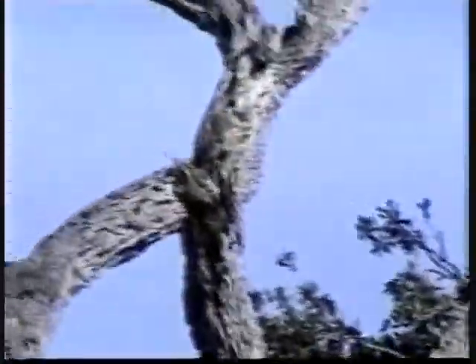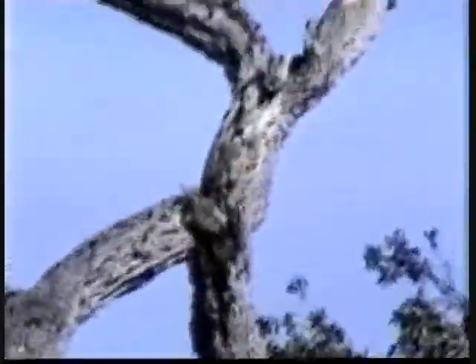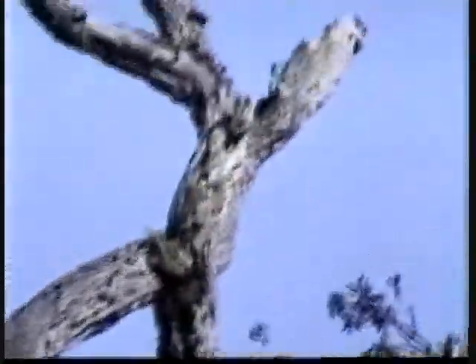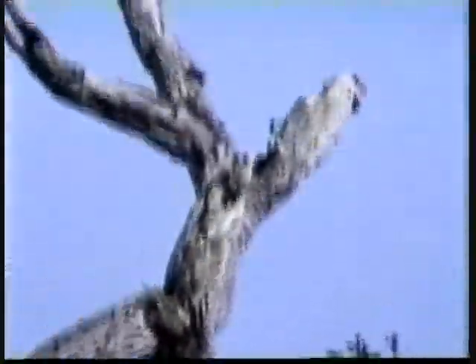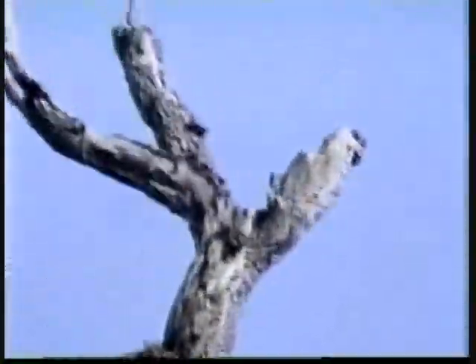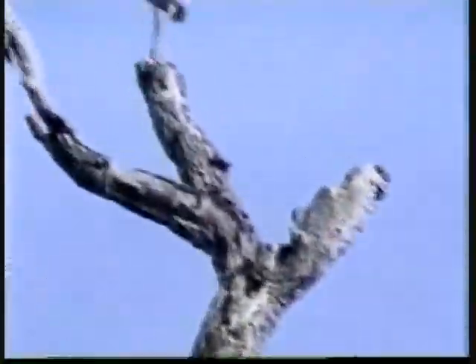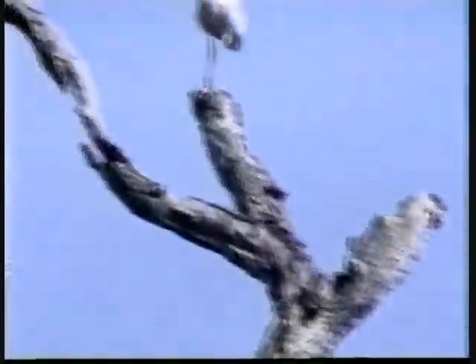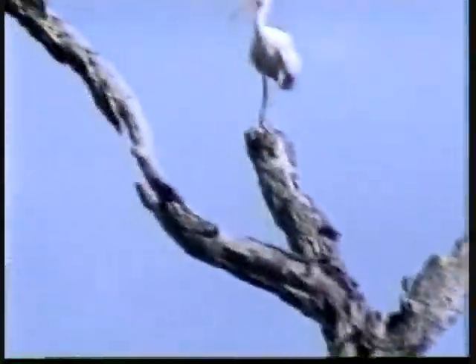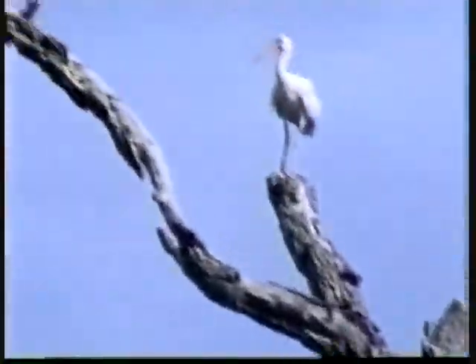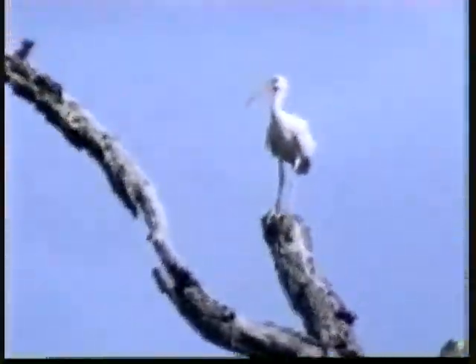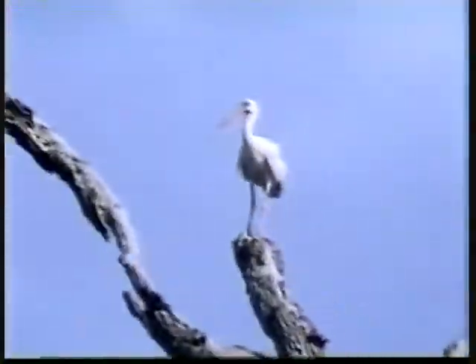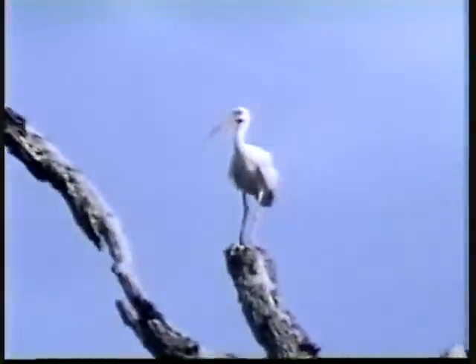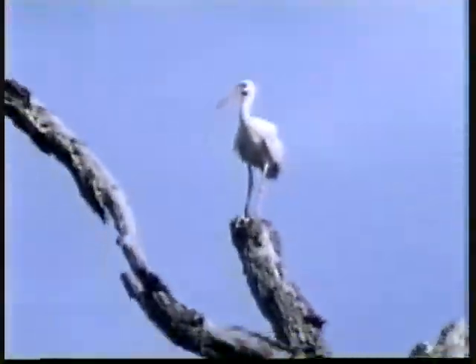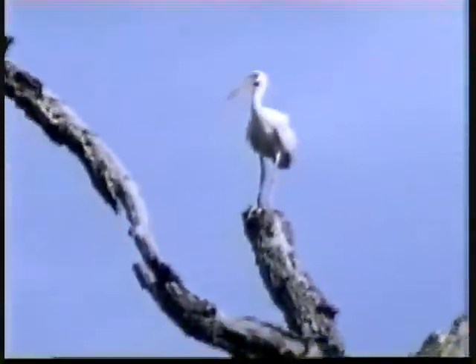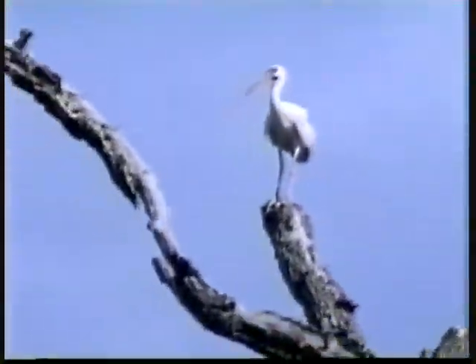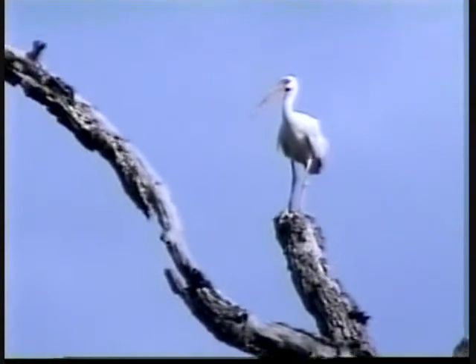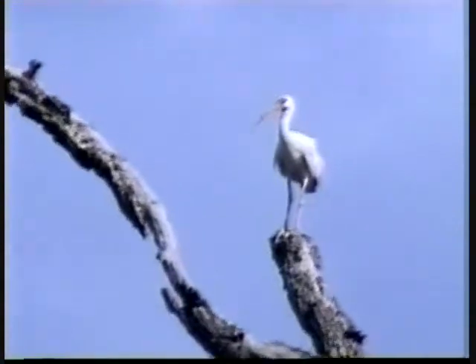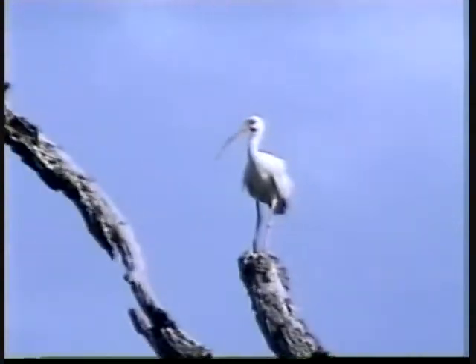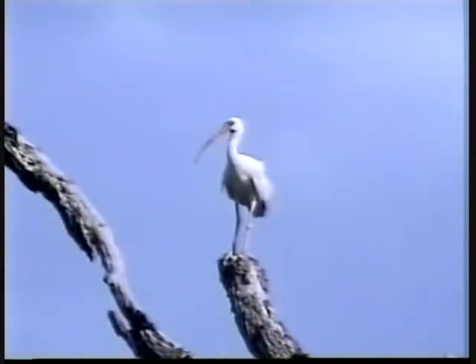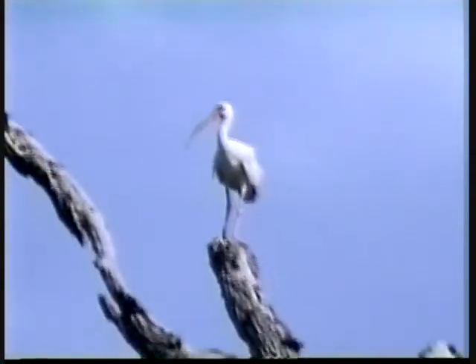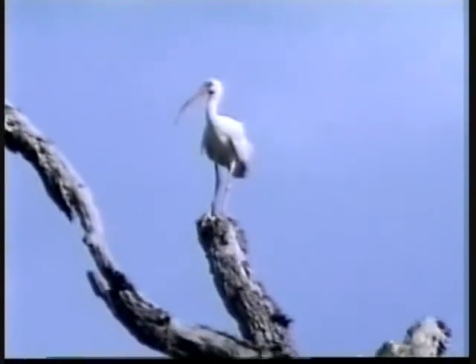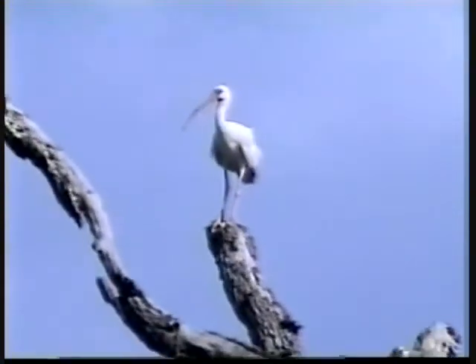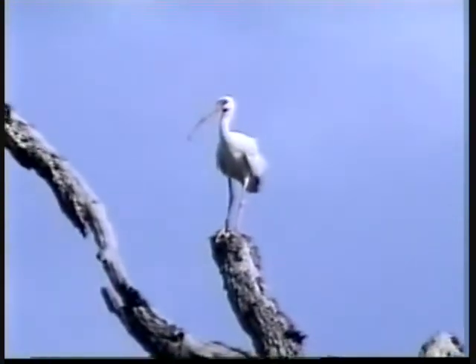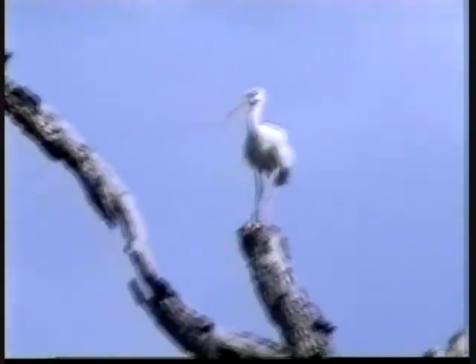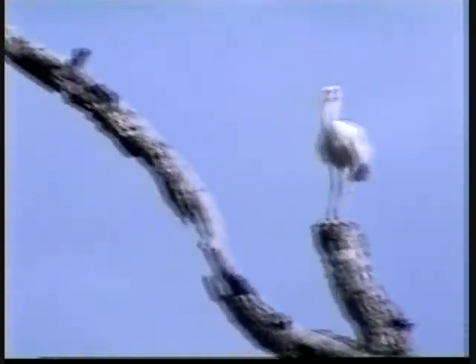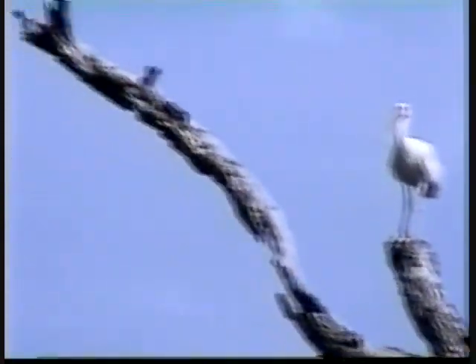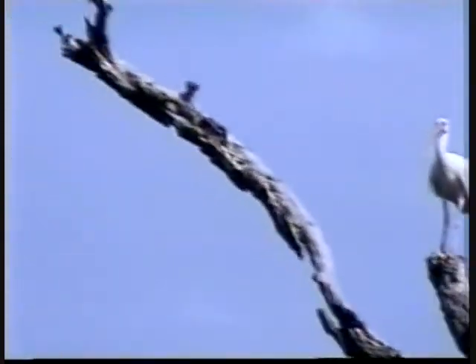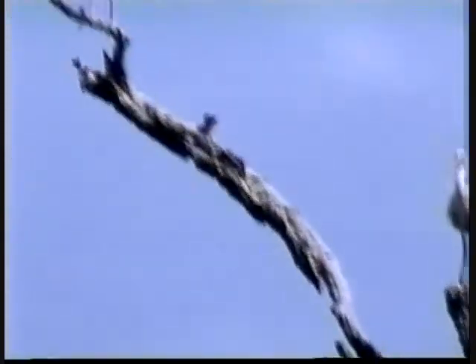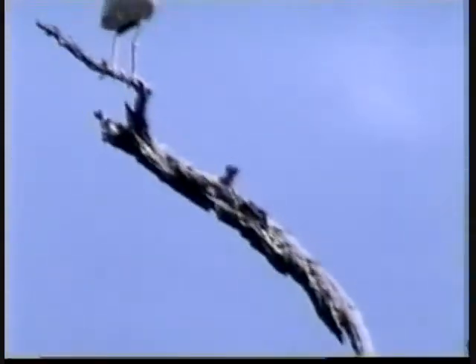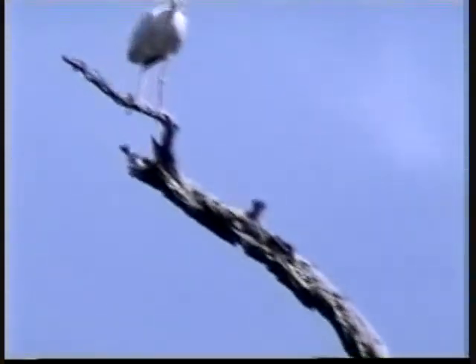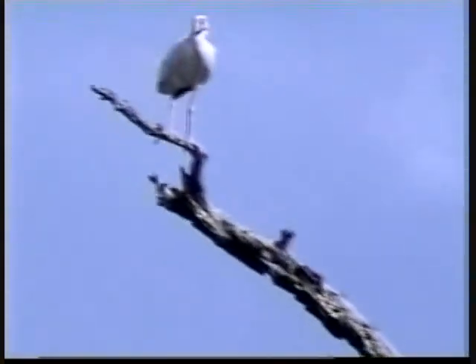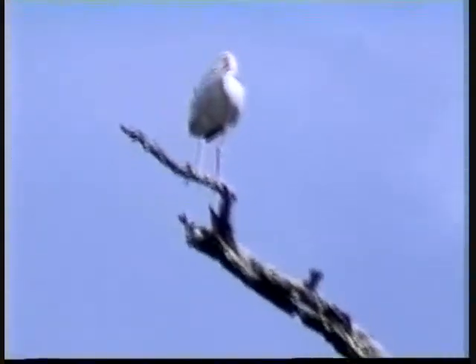They don't pay attention to any of the other ibises, cormorants, or the frigate birds.